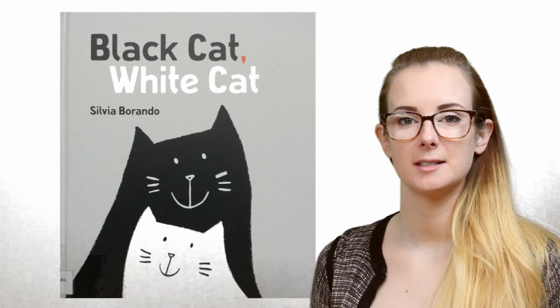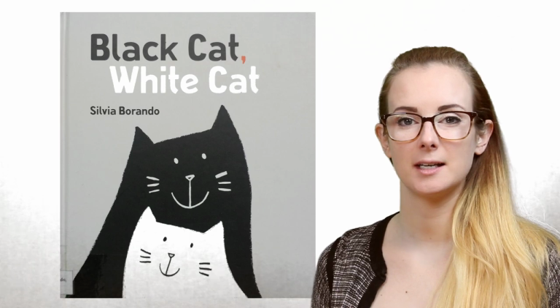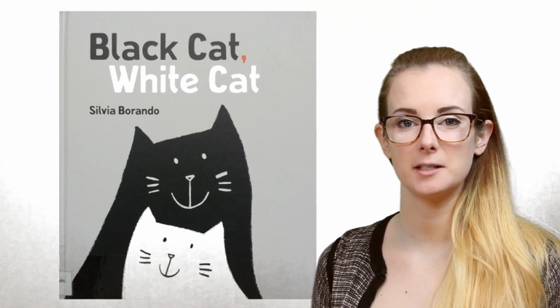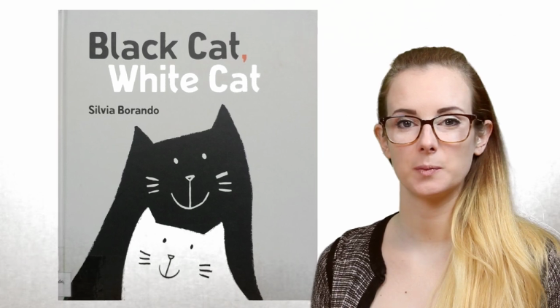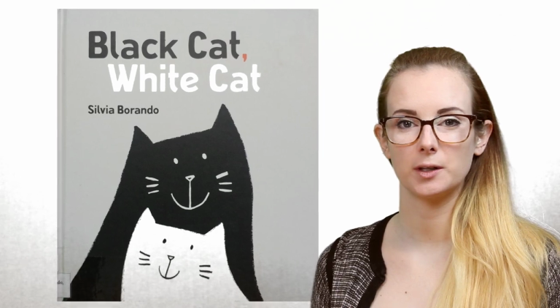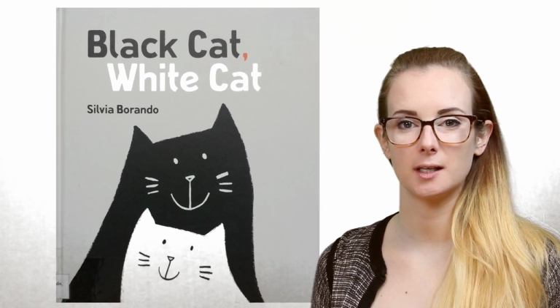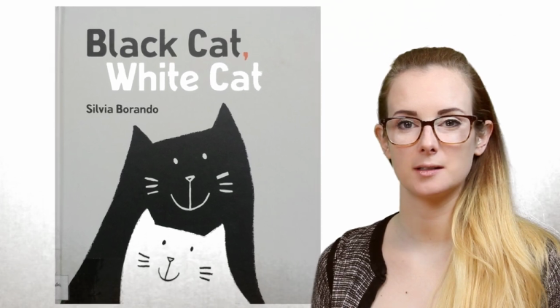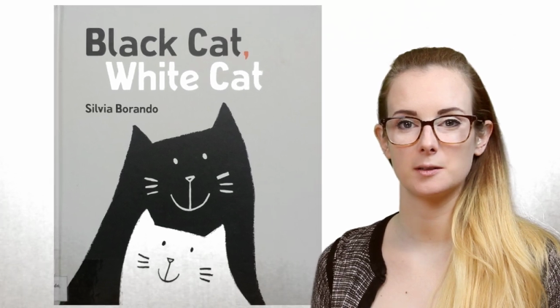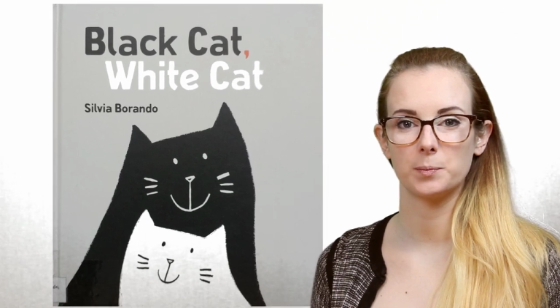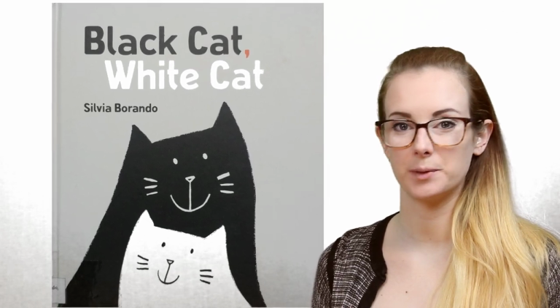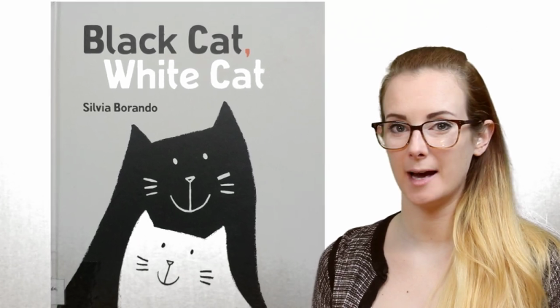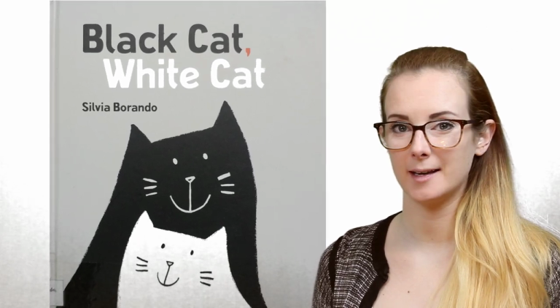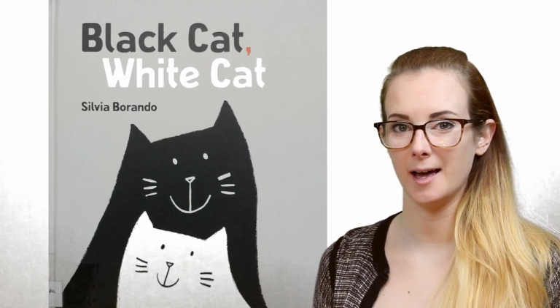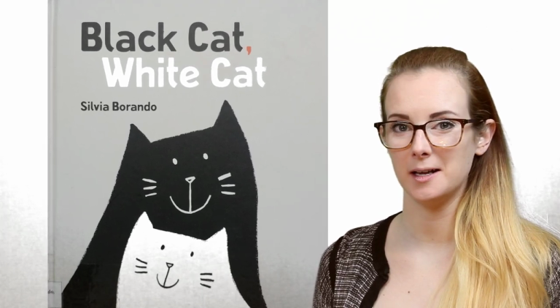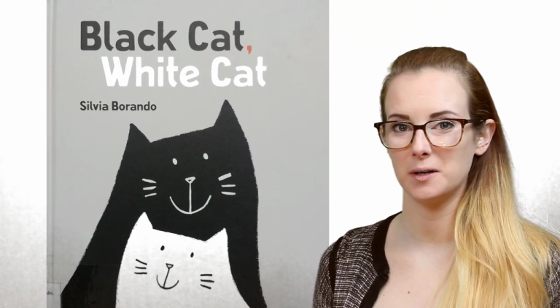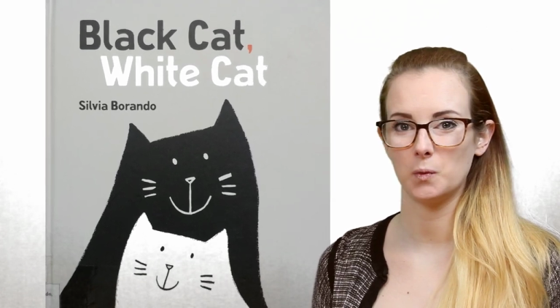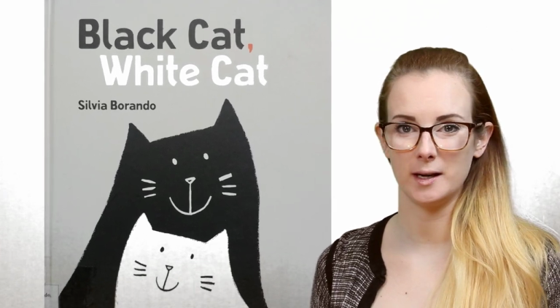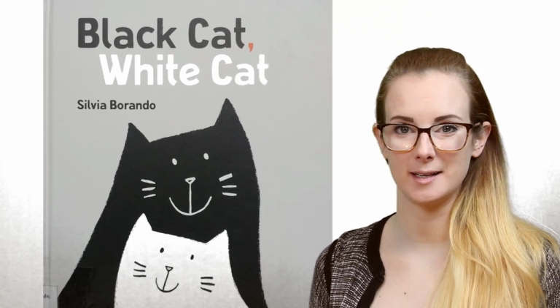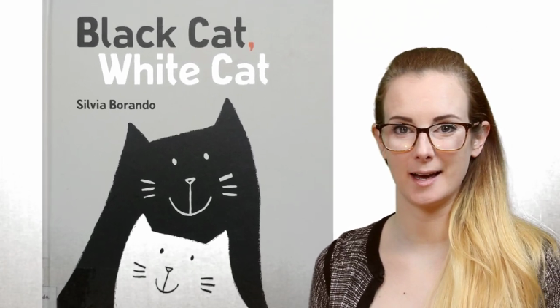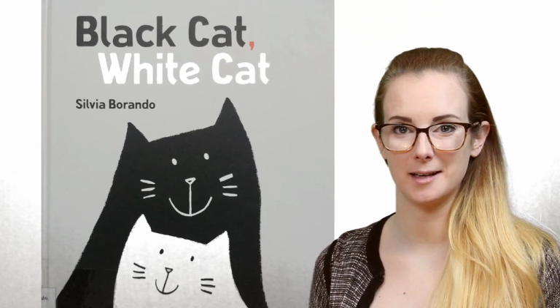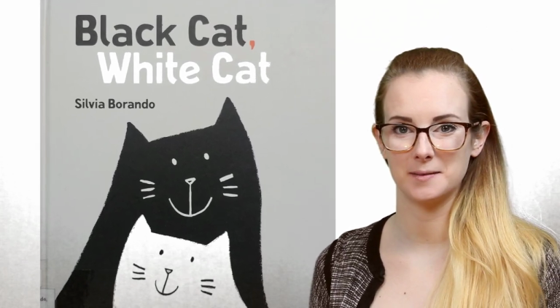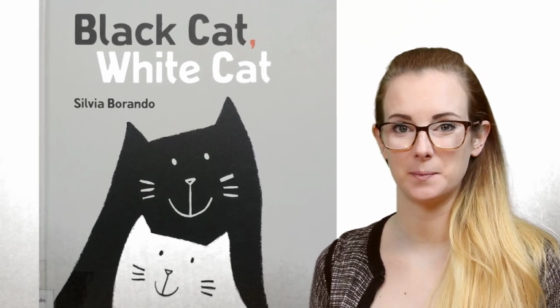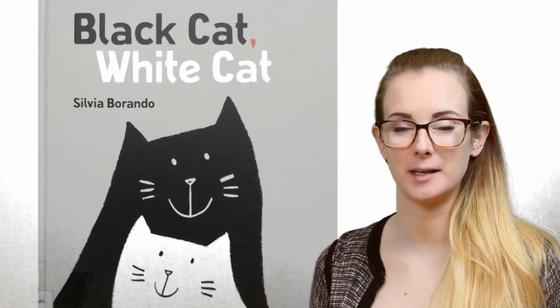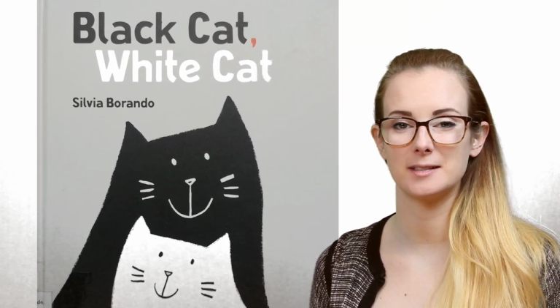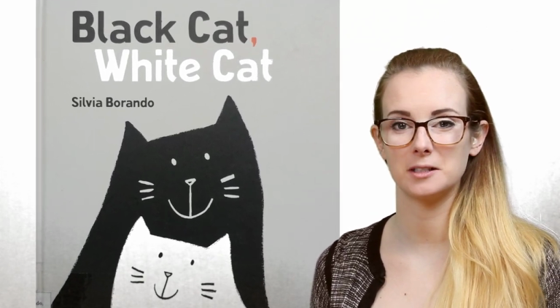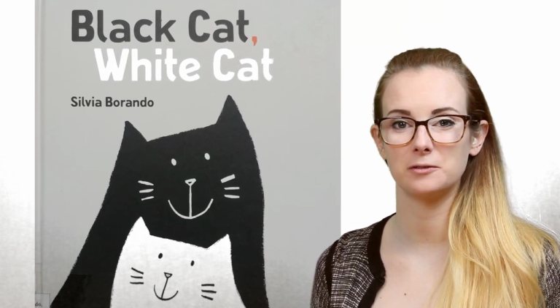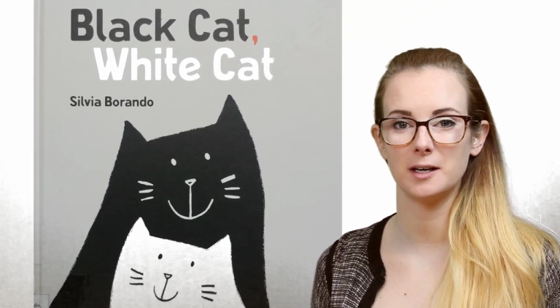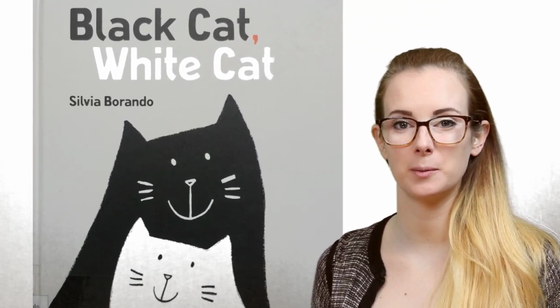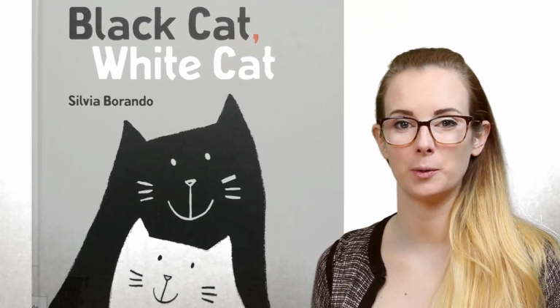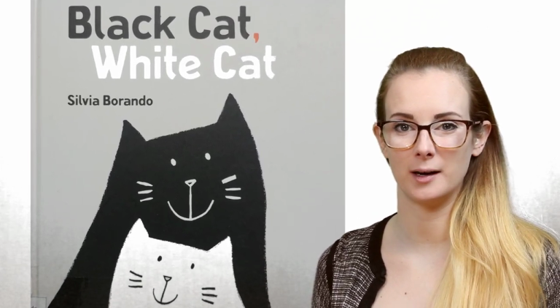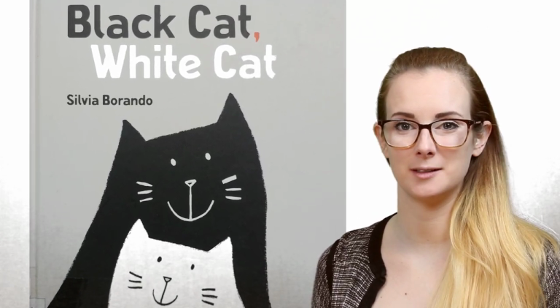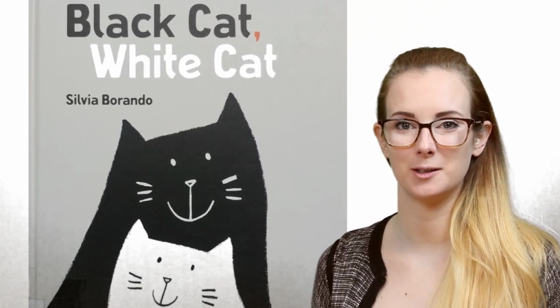Today's book is Black Cat, White Cat by Sylvia Barando.